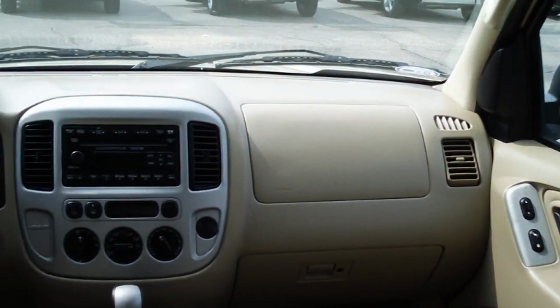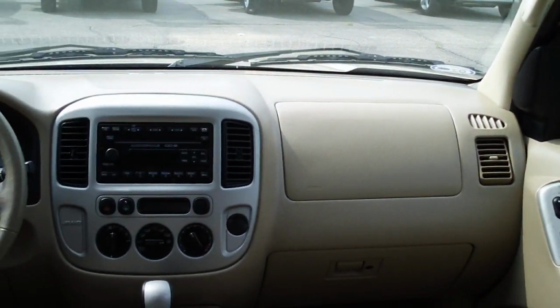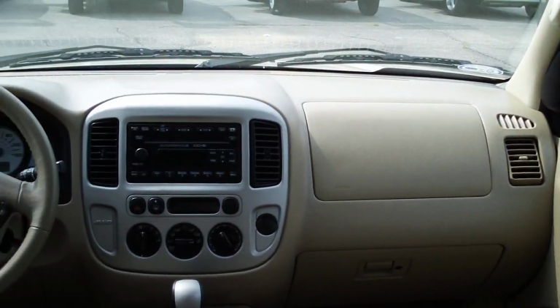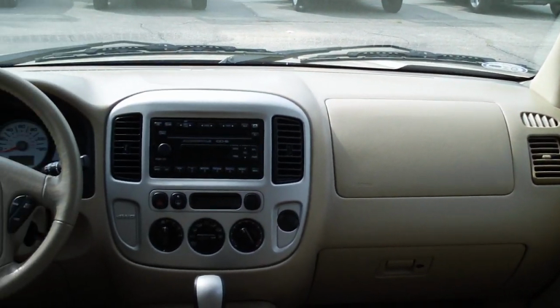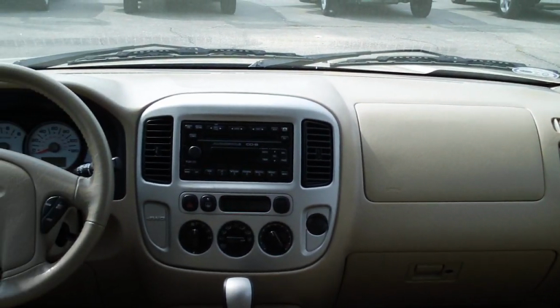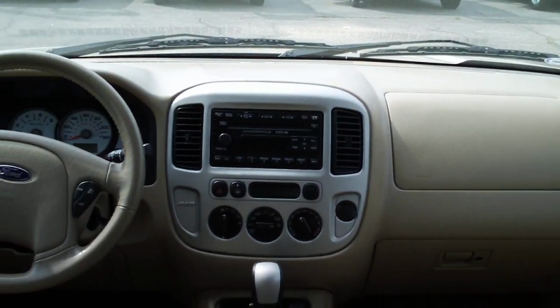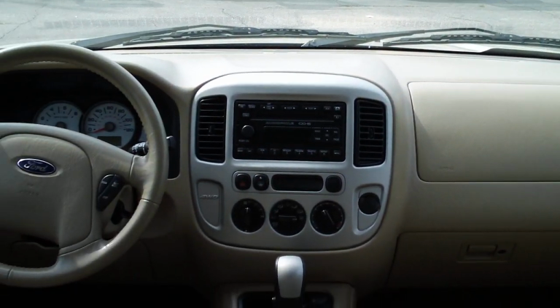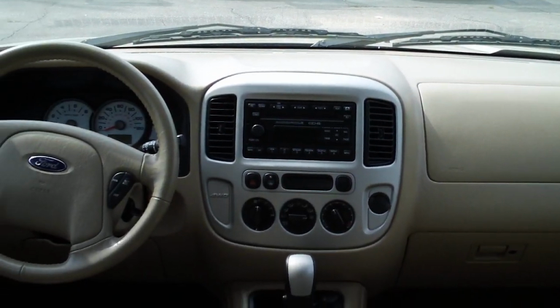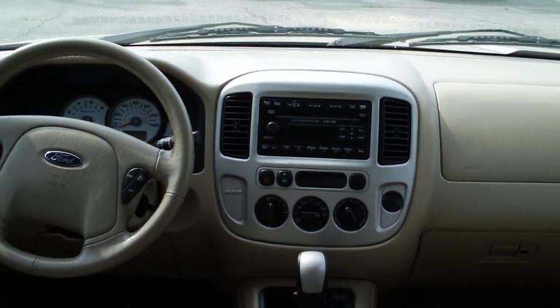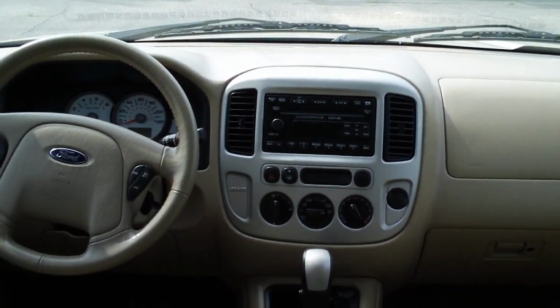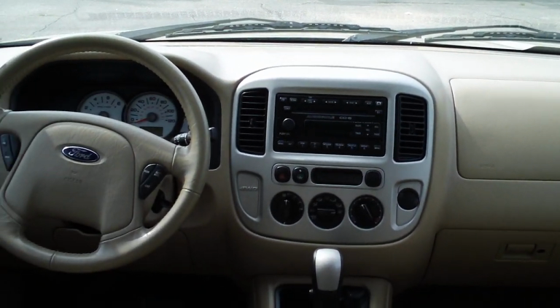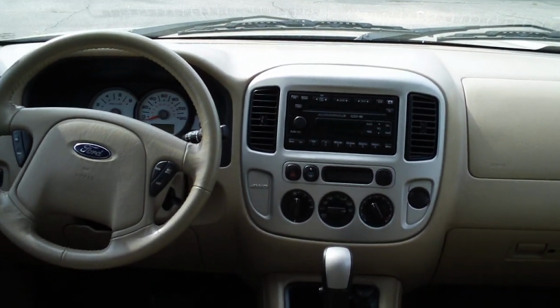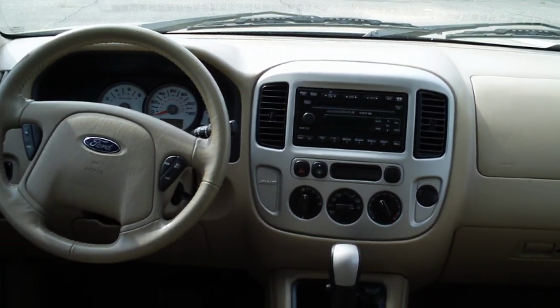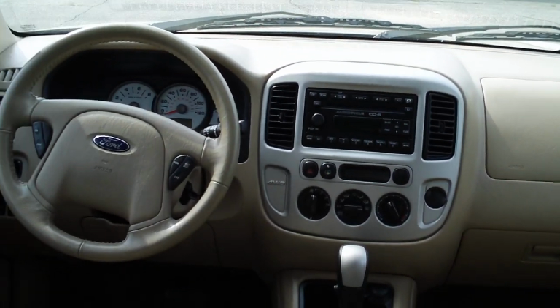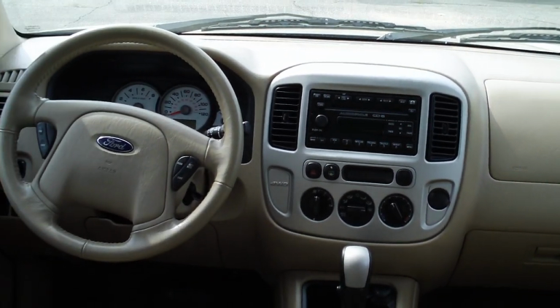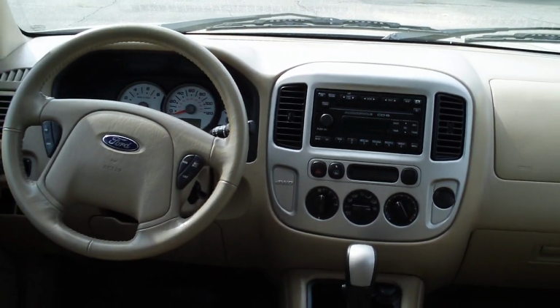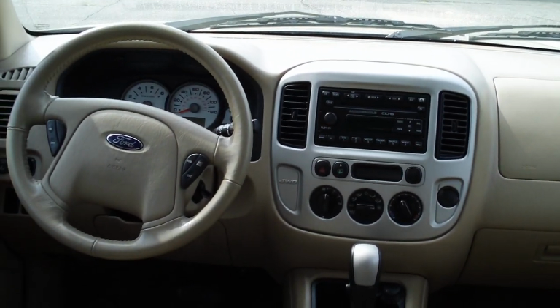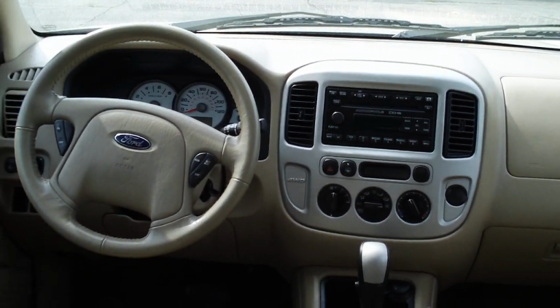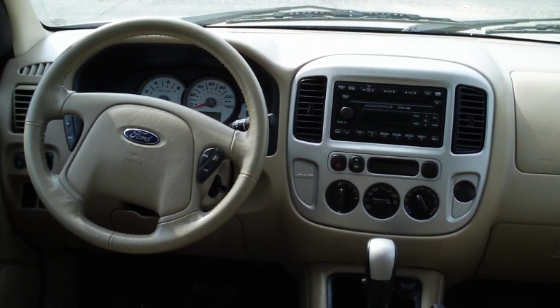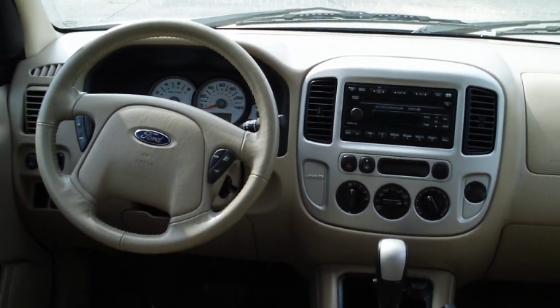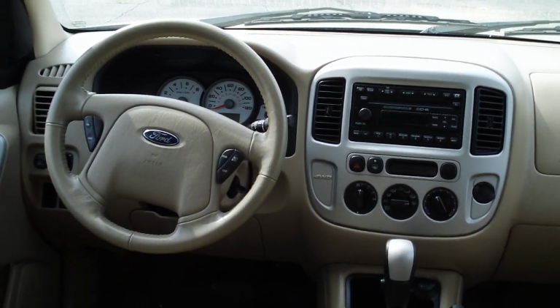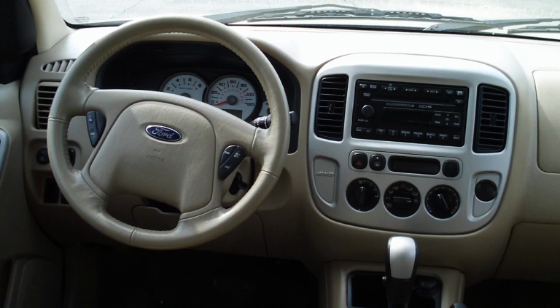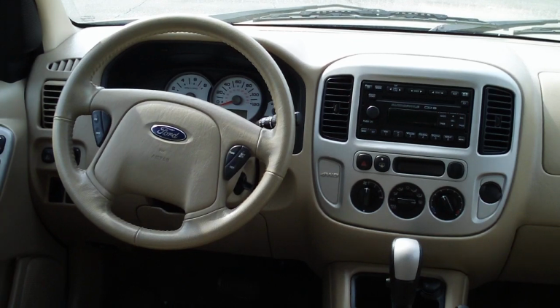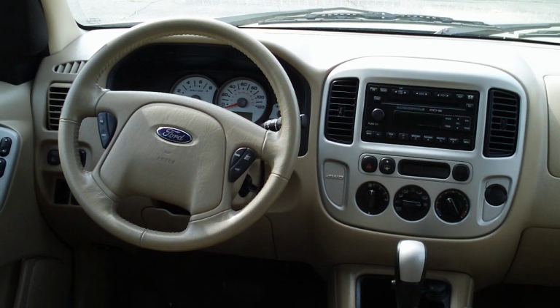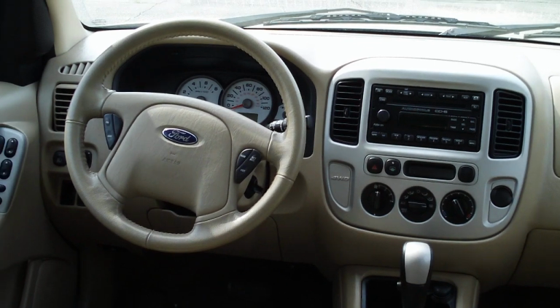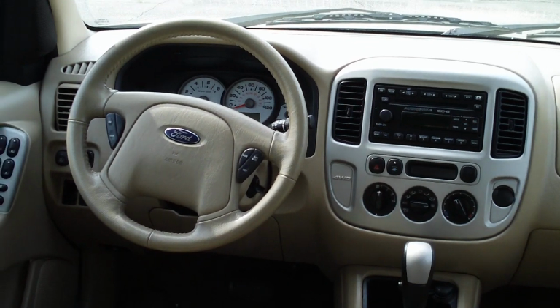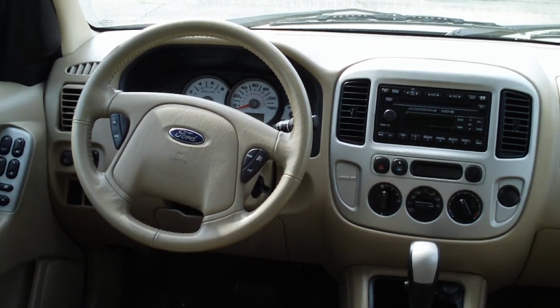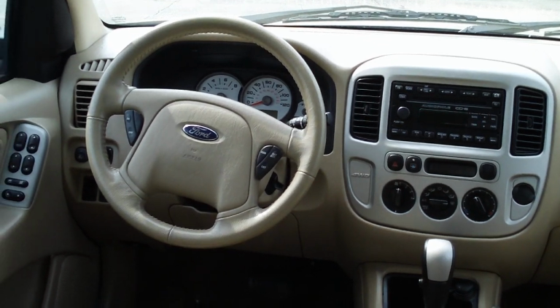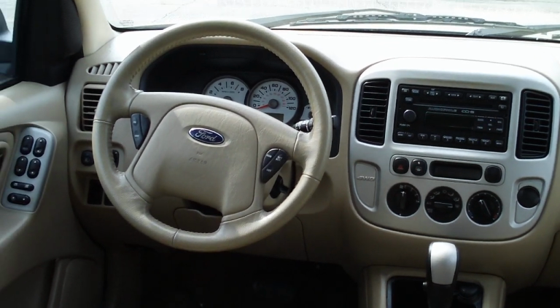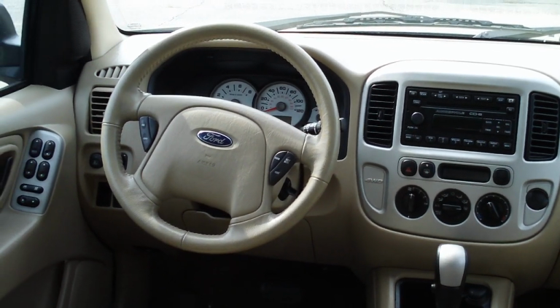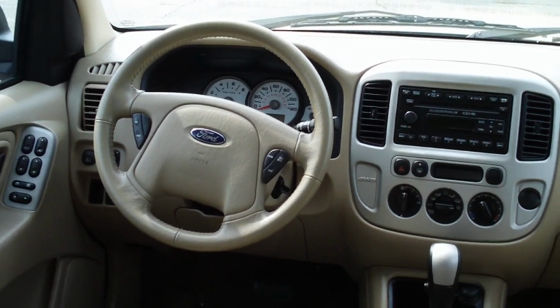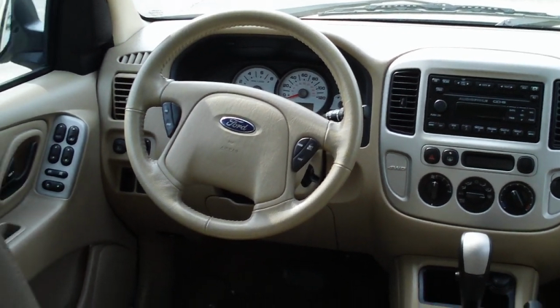This thing's a one owner with about 30,000 miles on it, priced at $17,911.